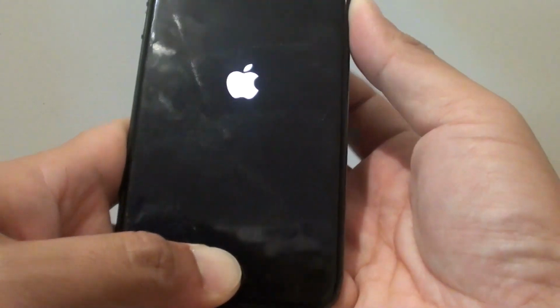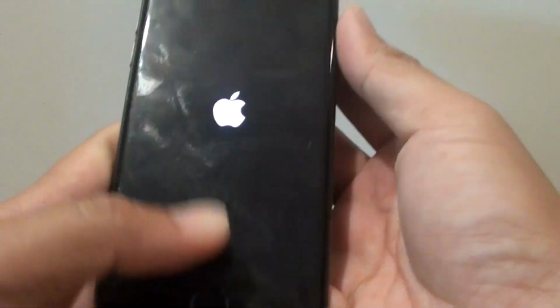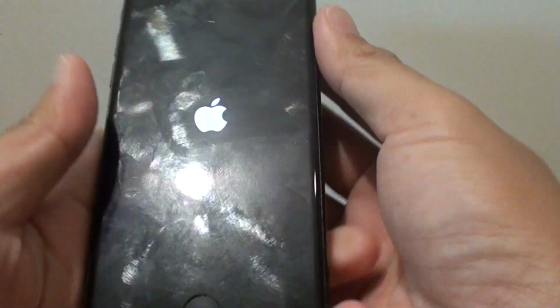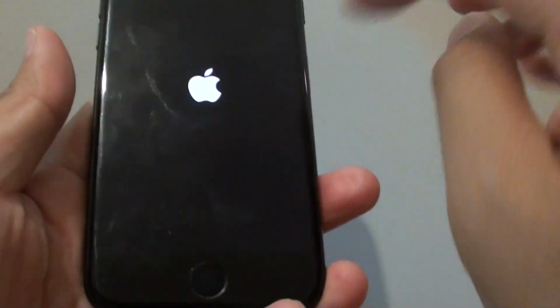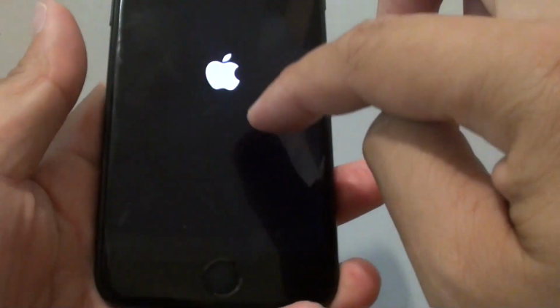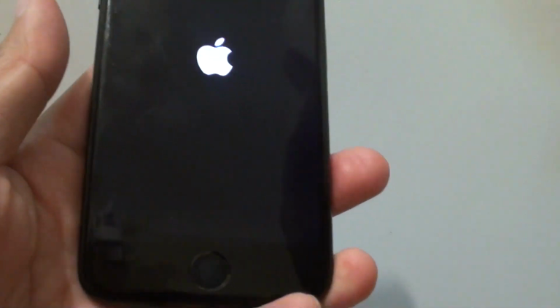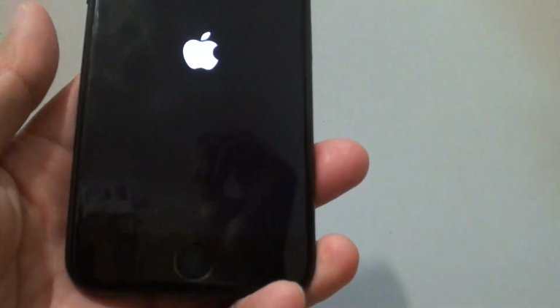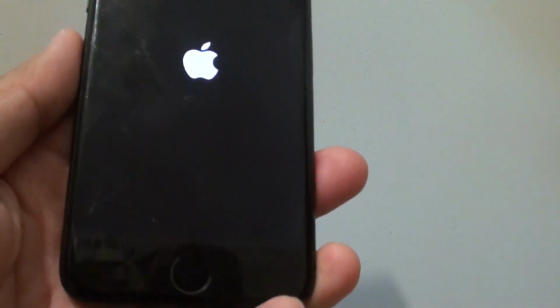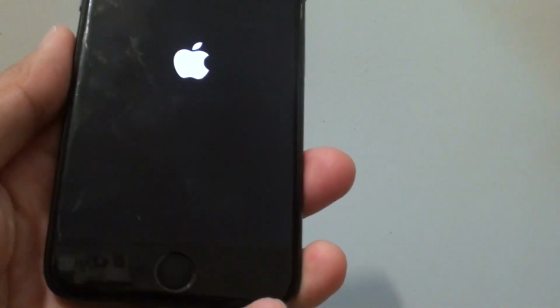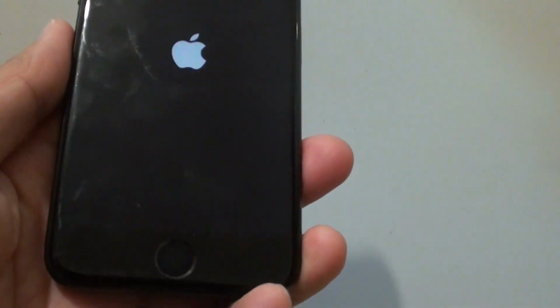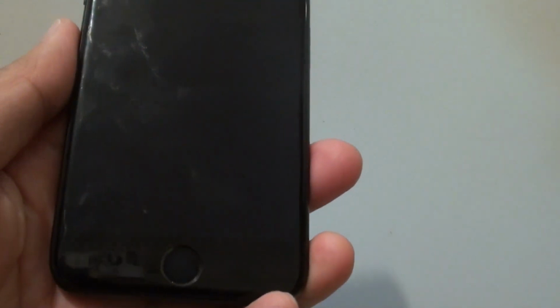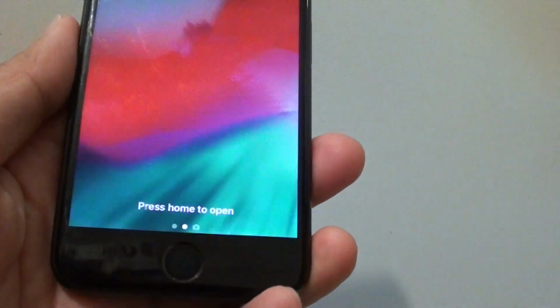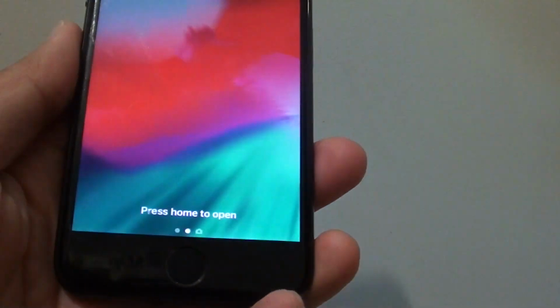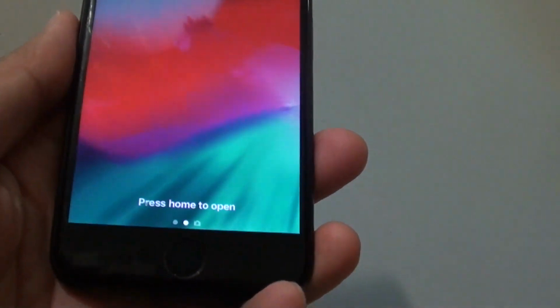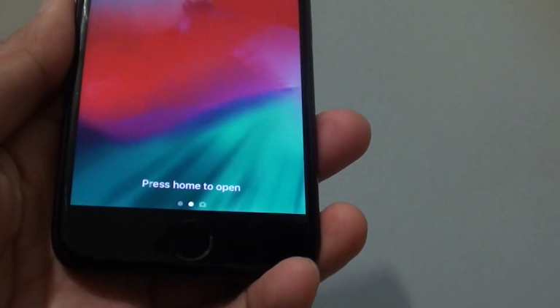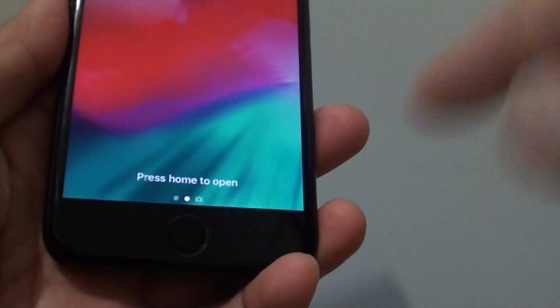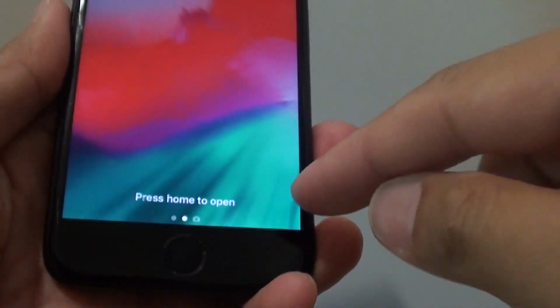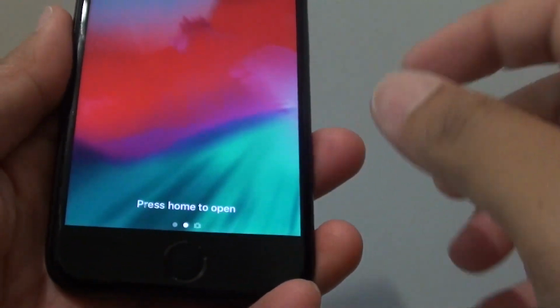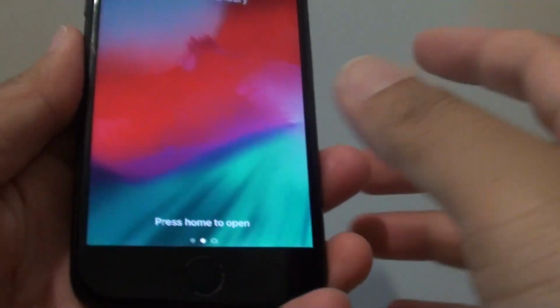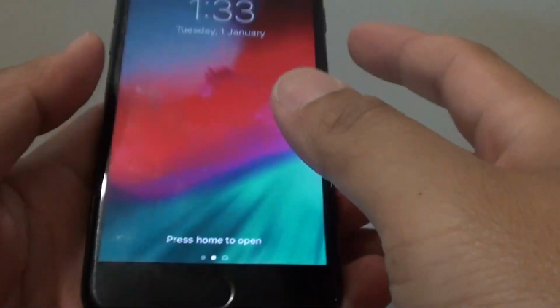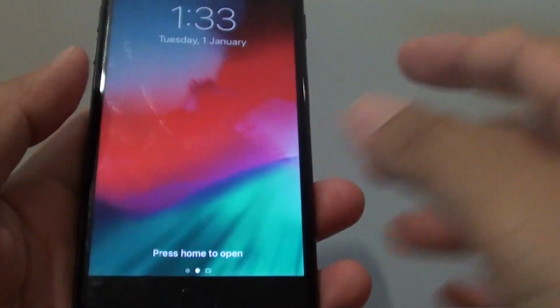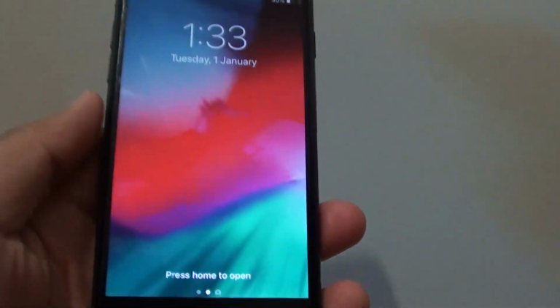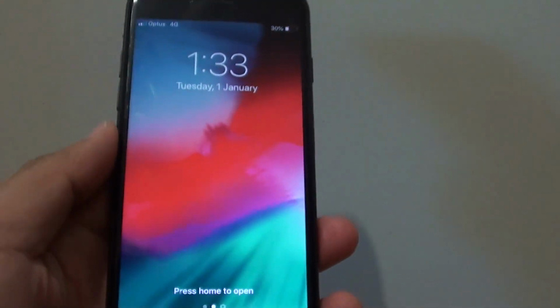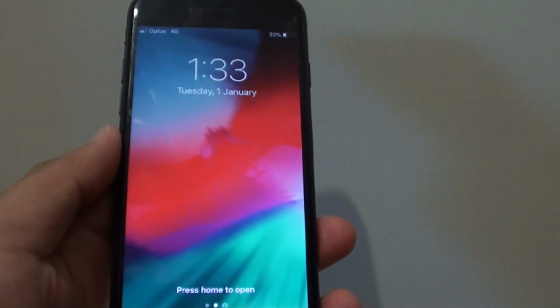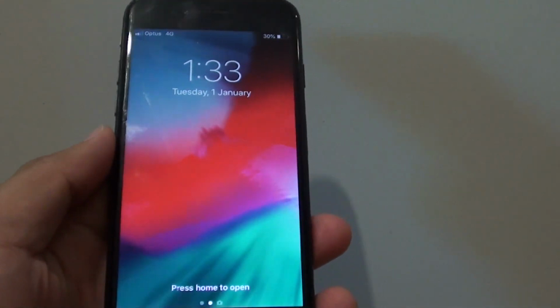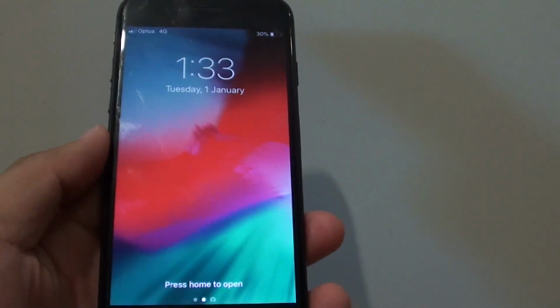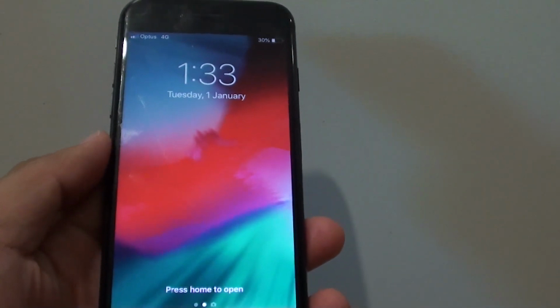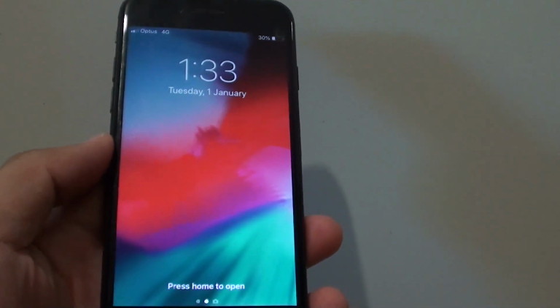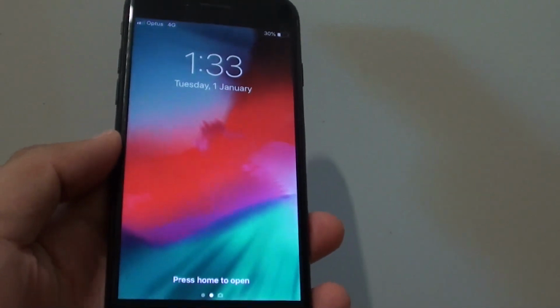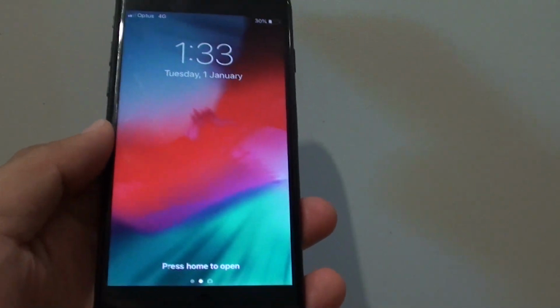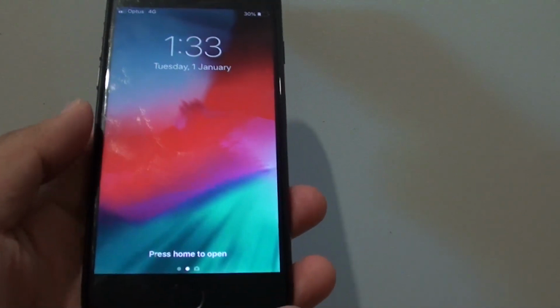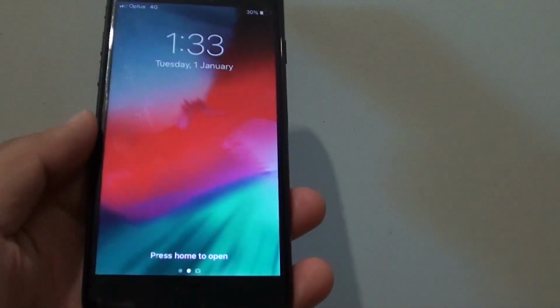Once you see the Apple logo flash, just let go and you can see it go back into the home screen.